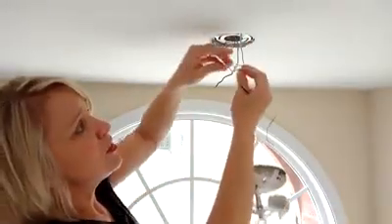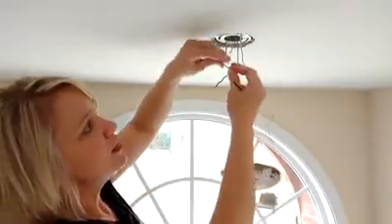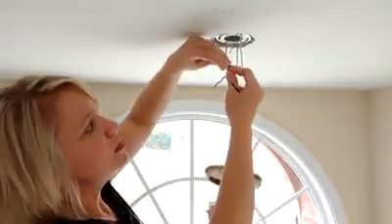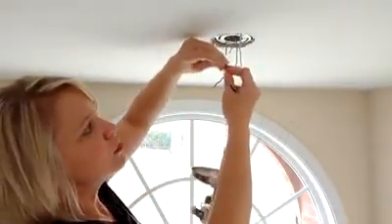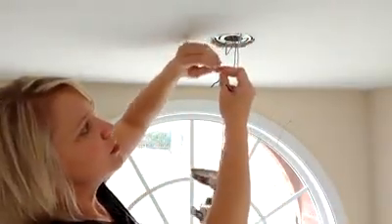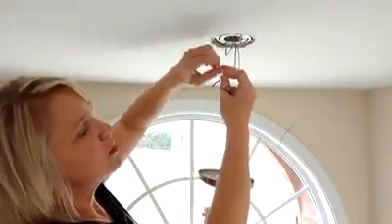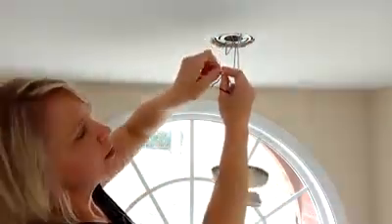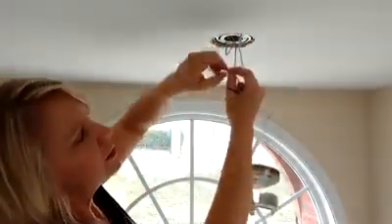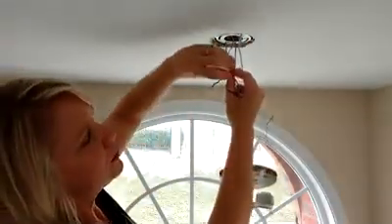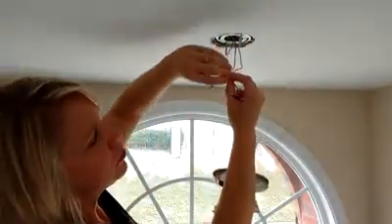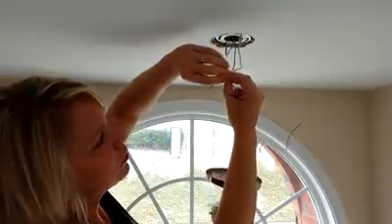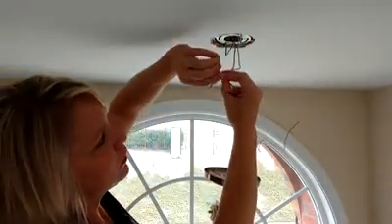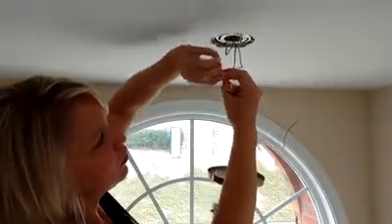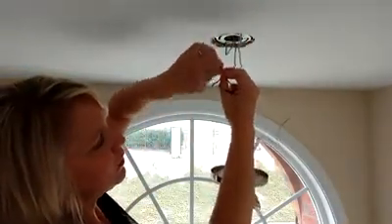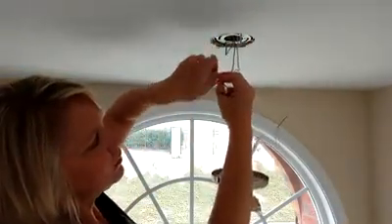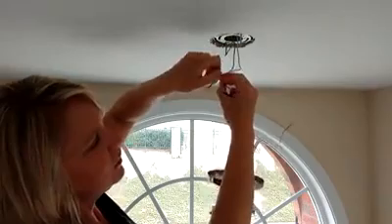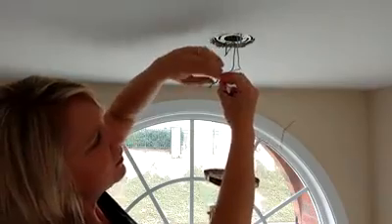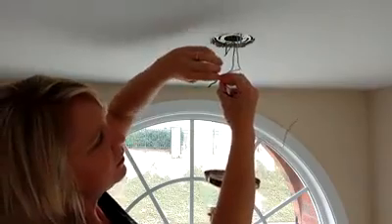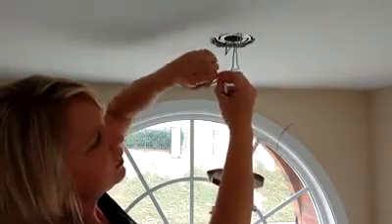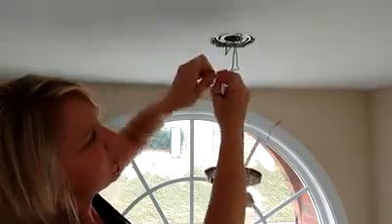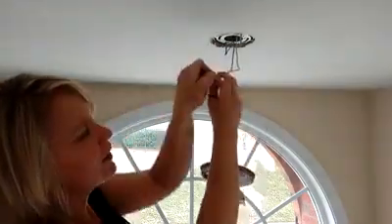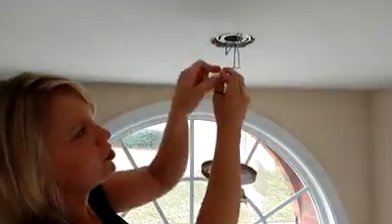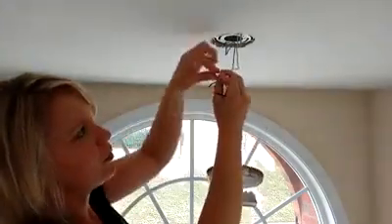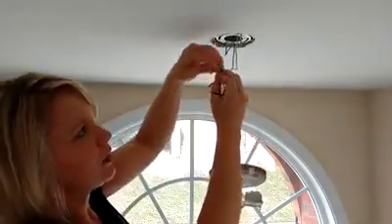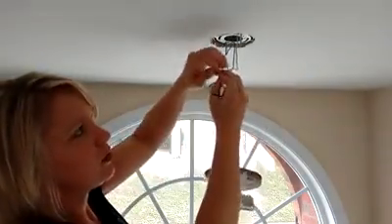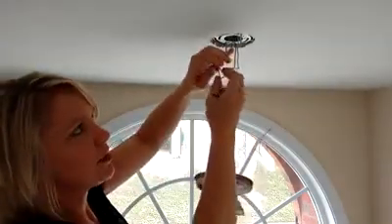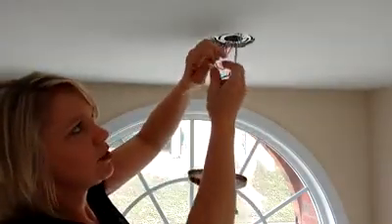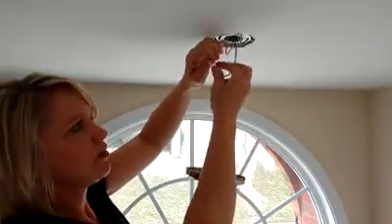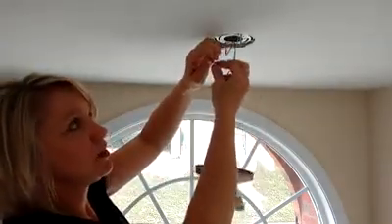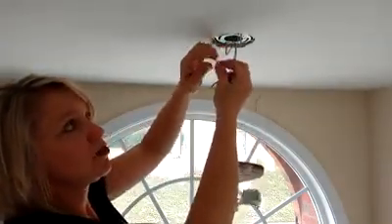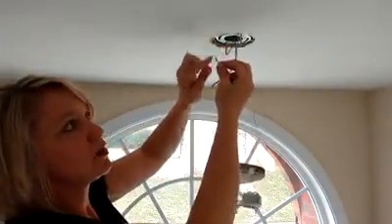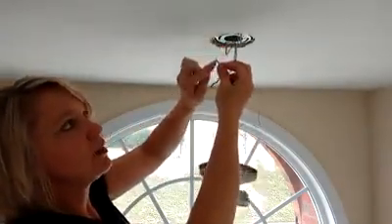Then I attached the wires from the fixture to those coming from the ceiling: white to white, black to black, and grounding to grounding.